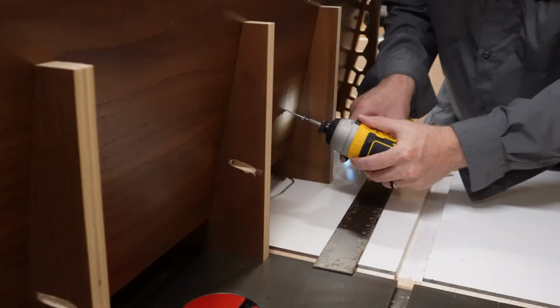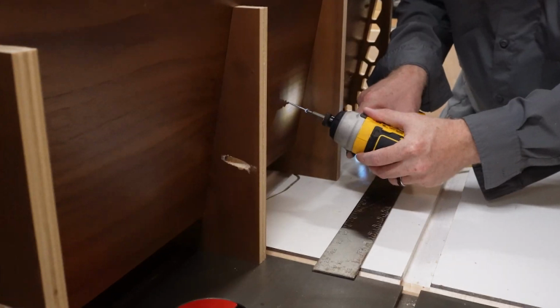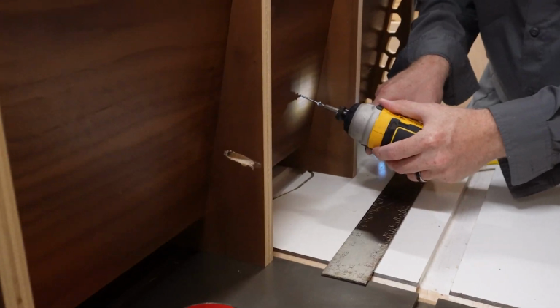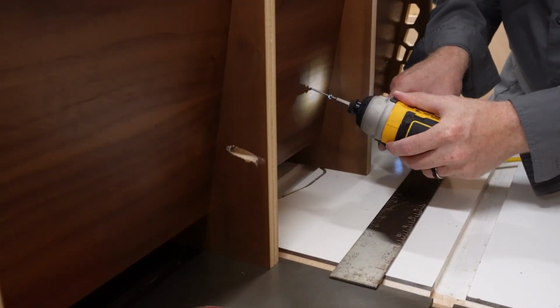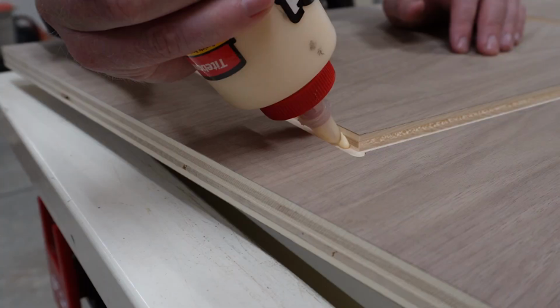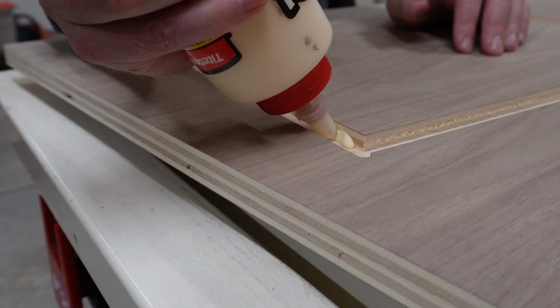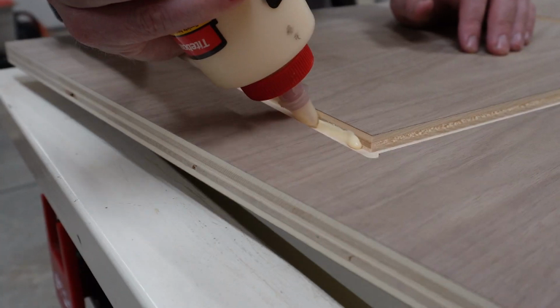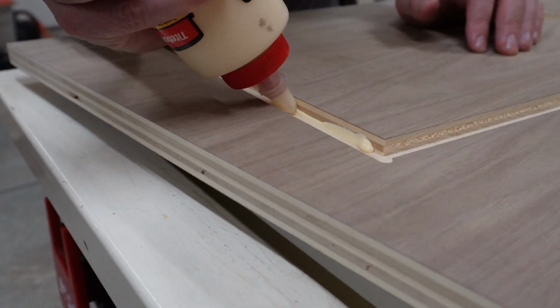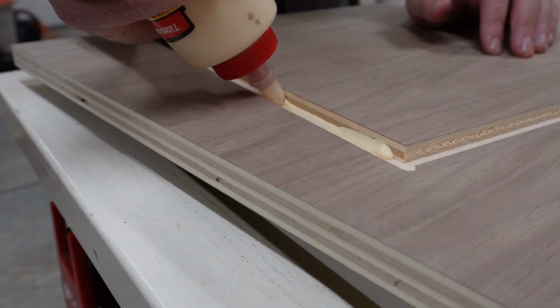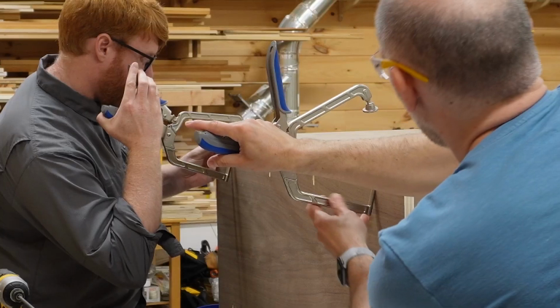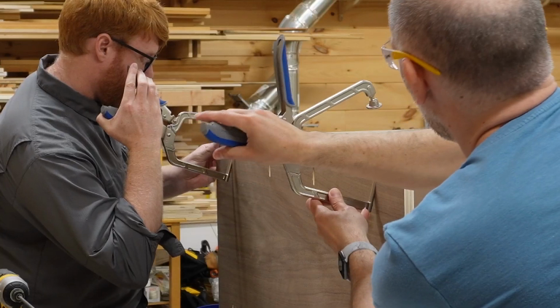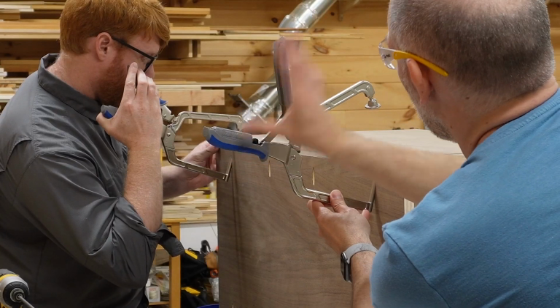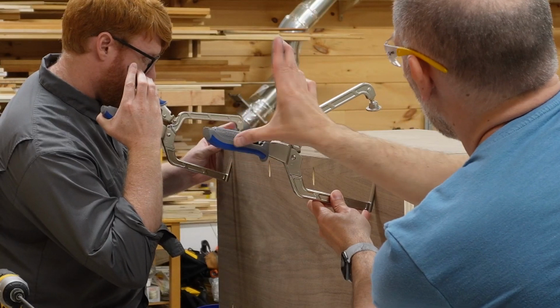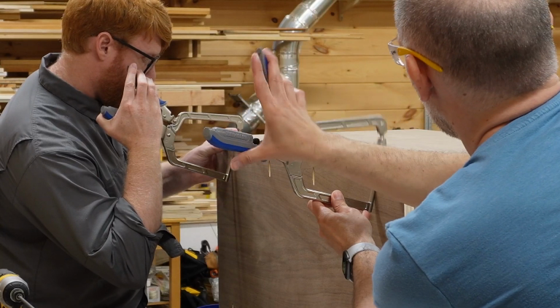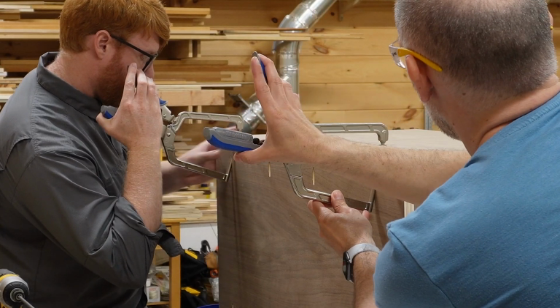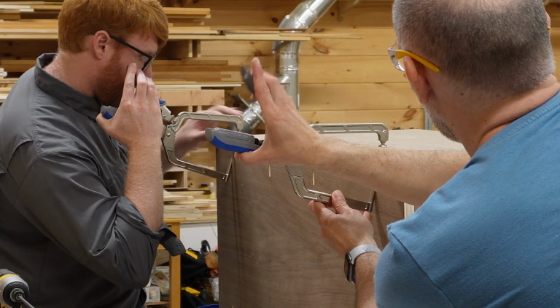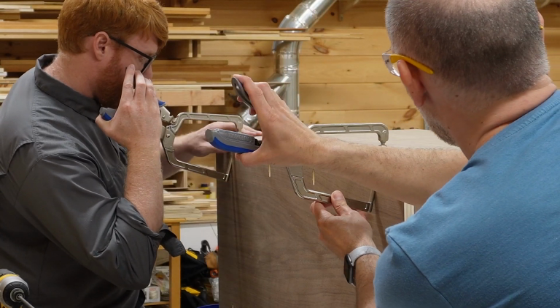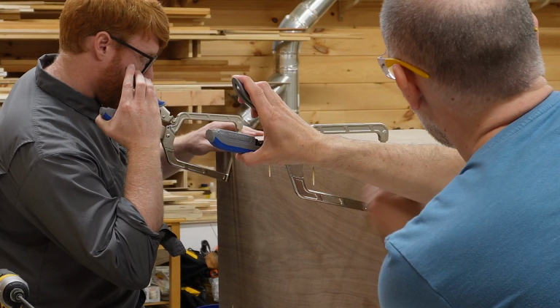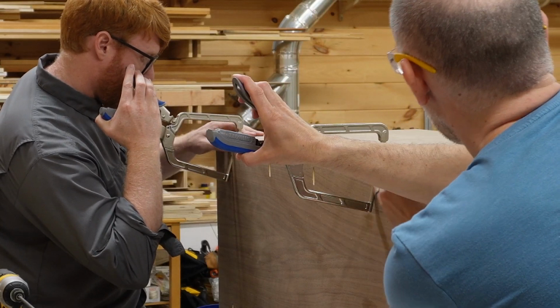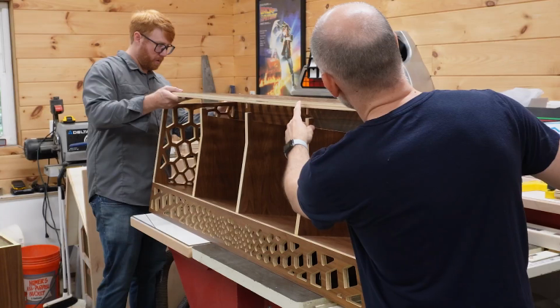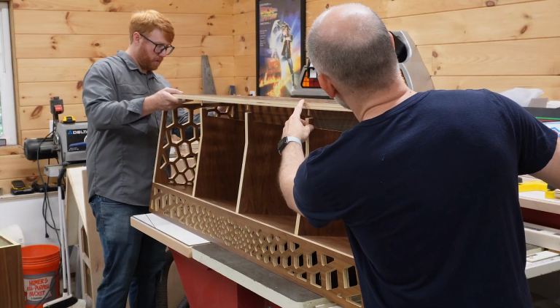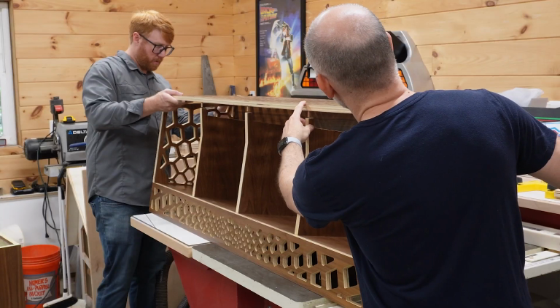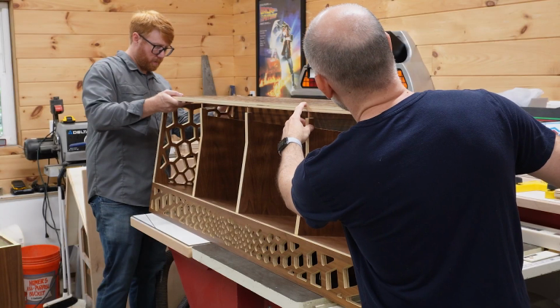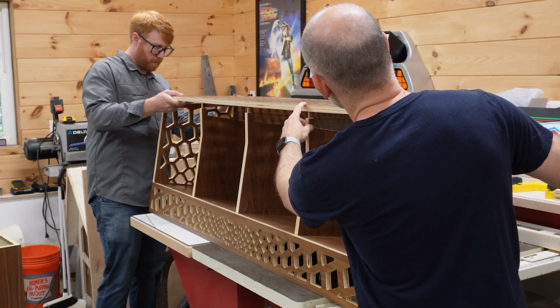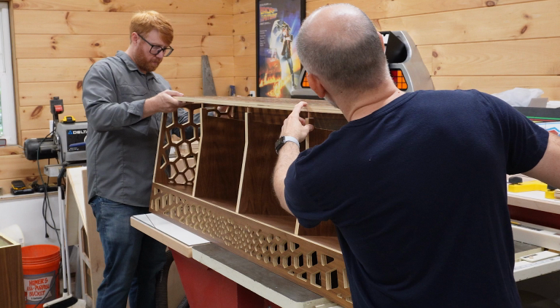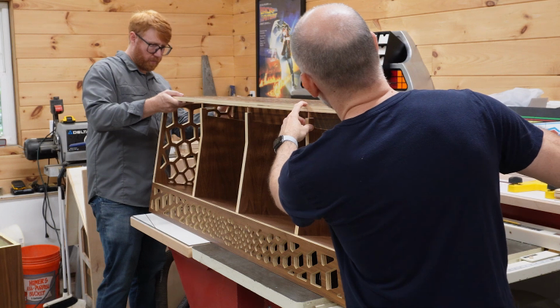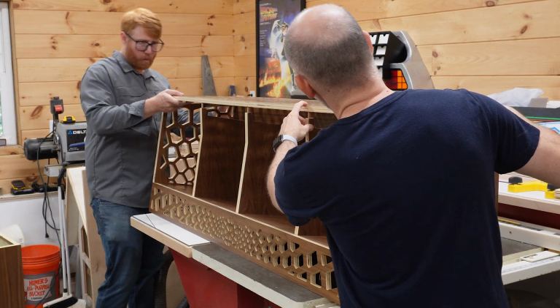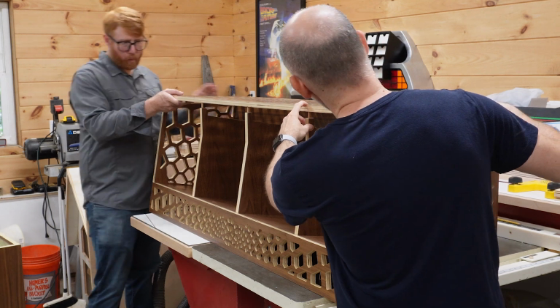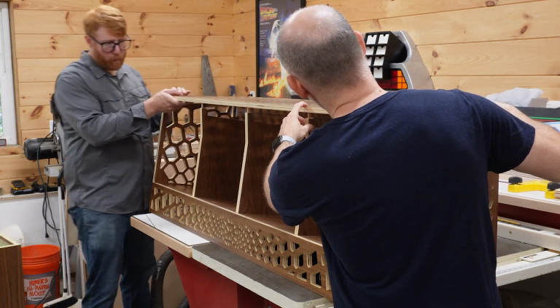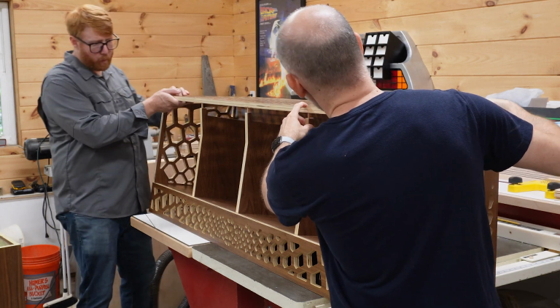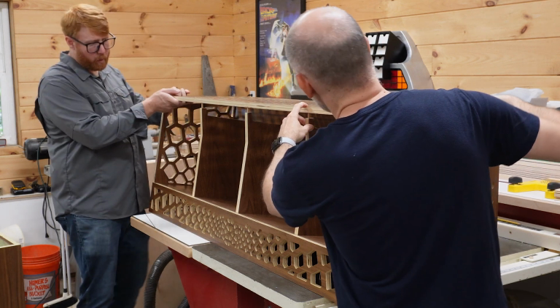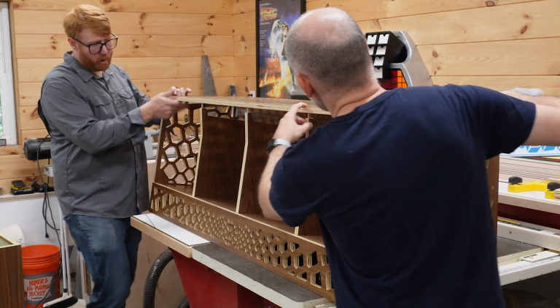The record cabinet and speaker stands we just built used a bunch of different approaches, one of which was dowels. They're easy to use and create a strong joint.